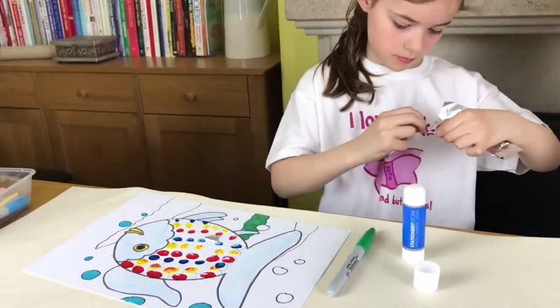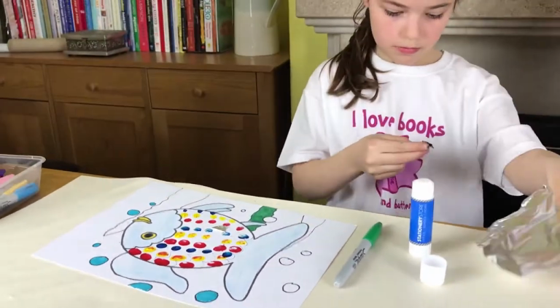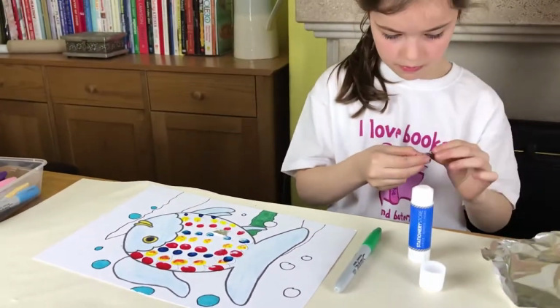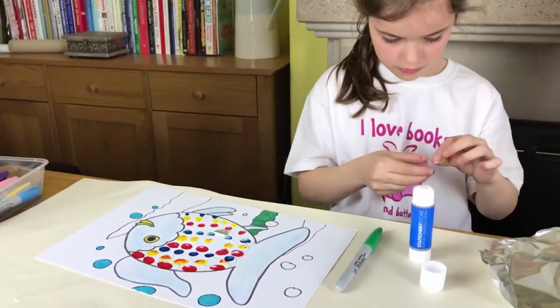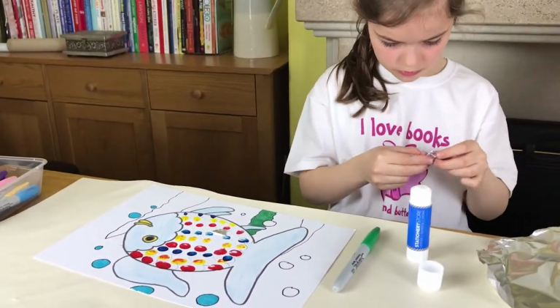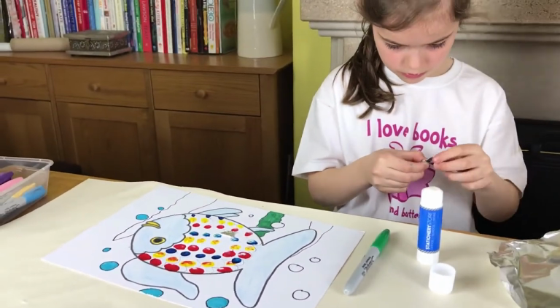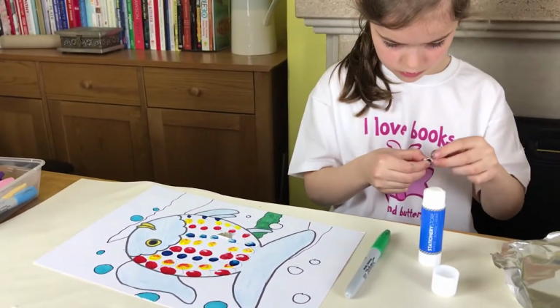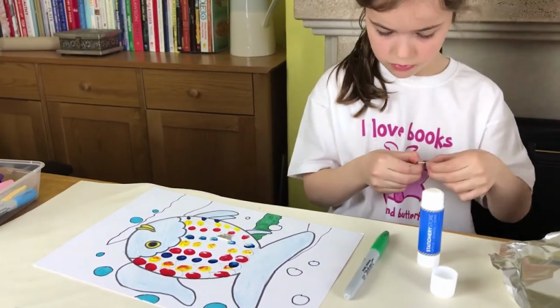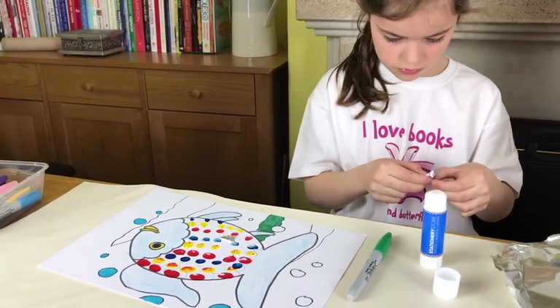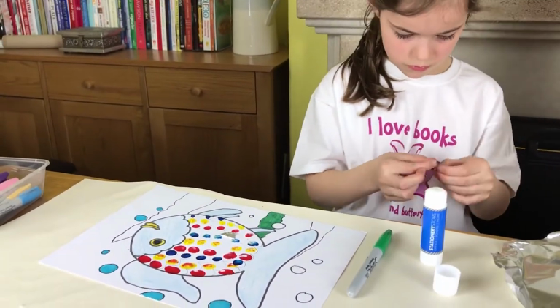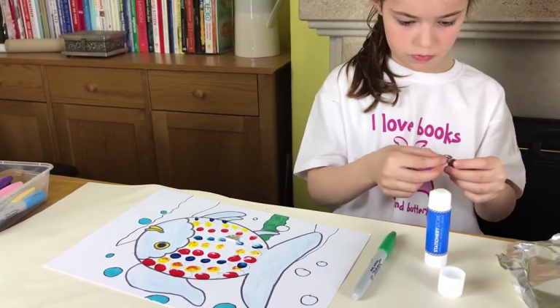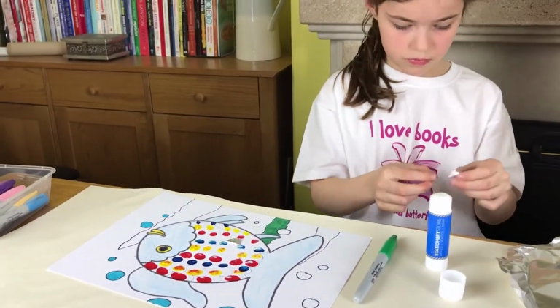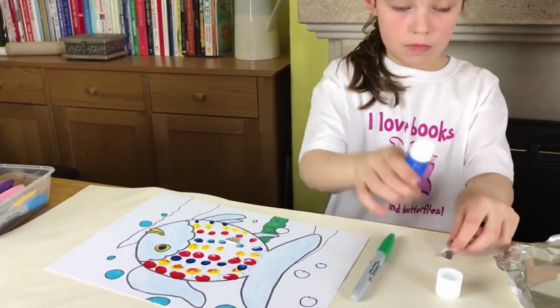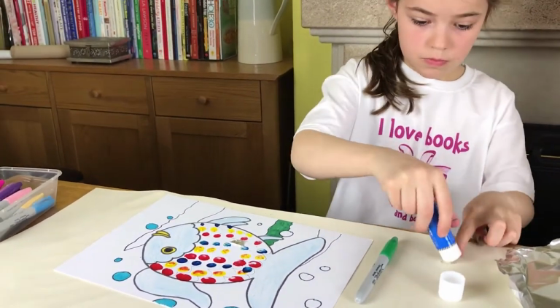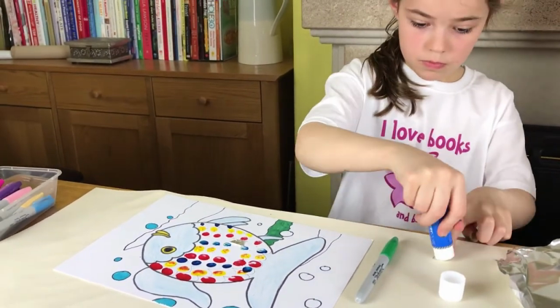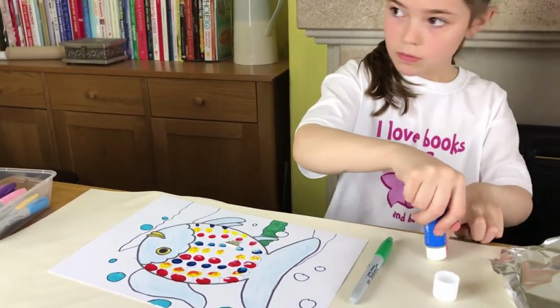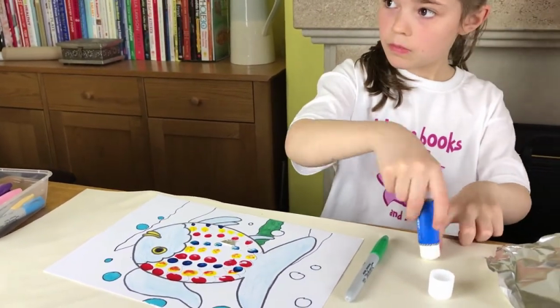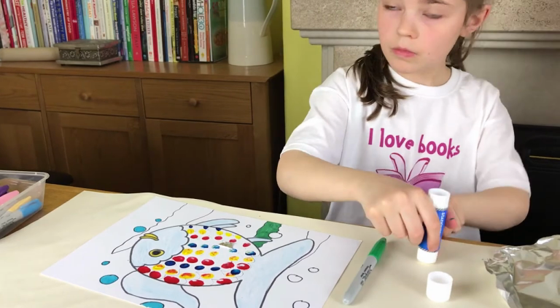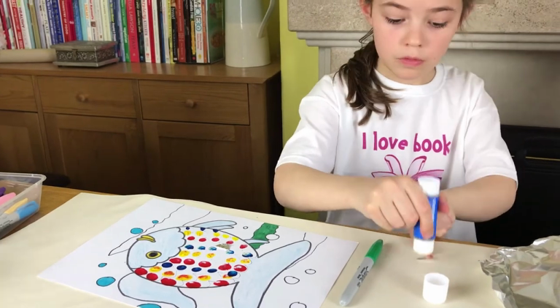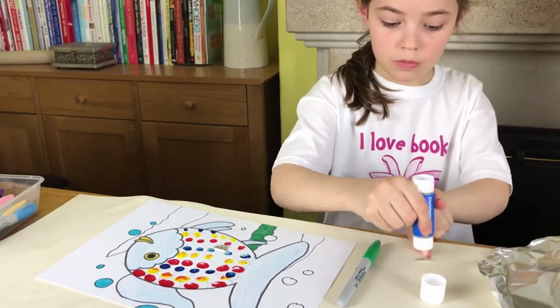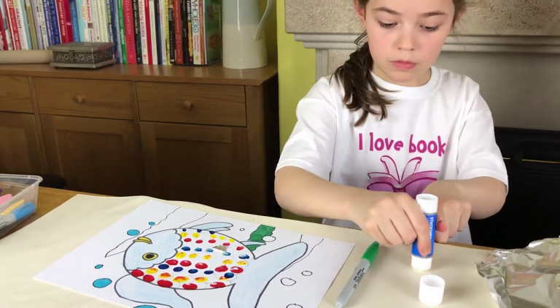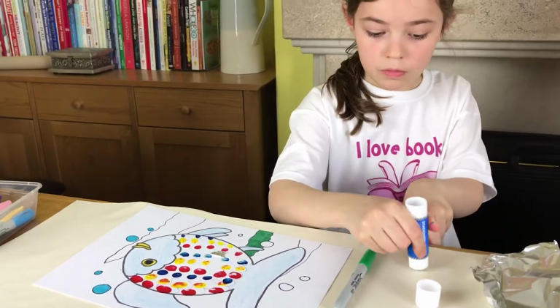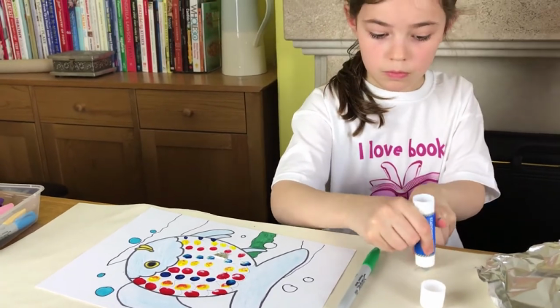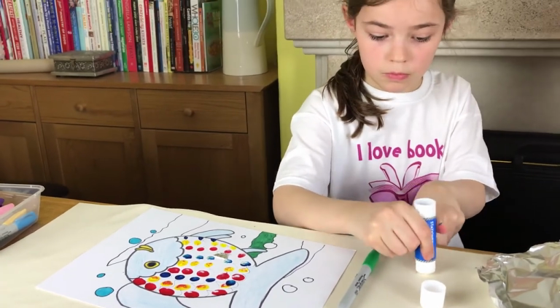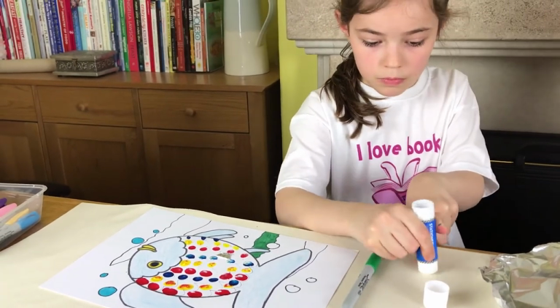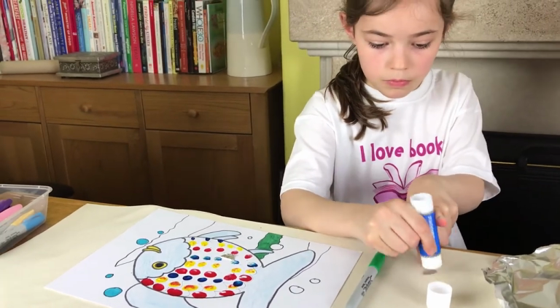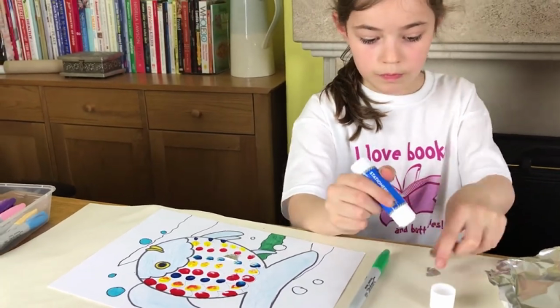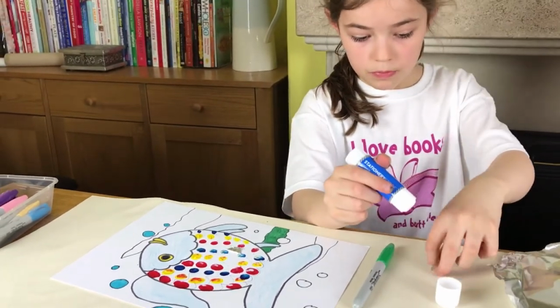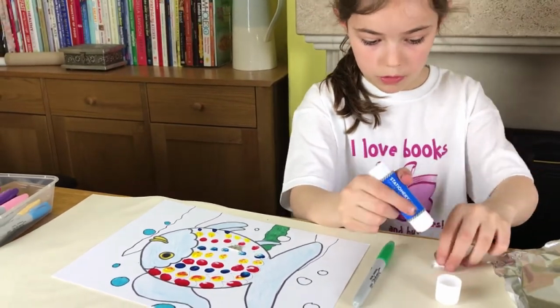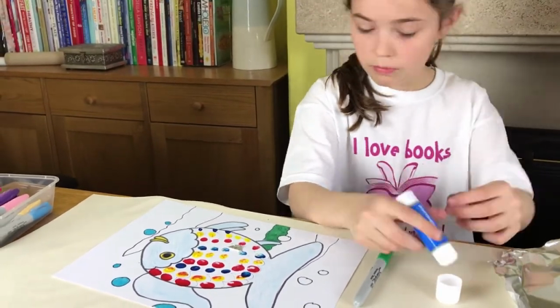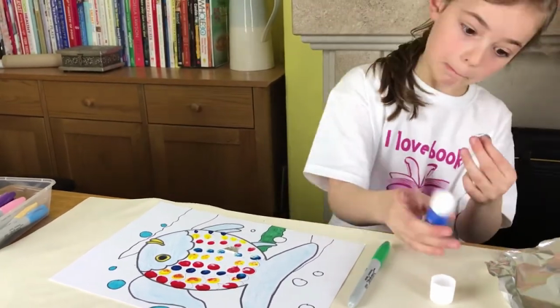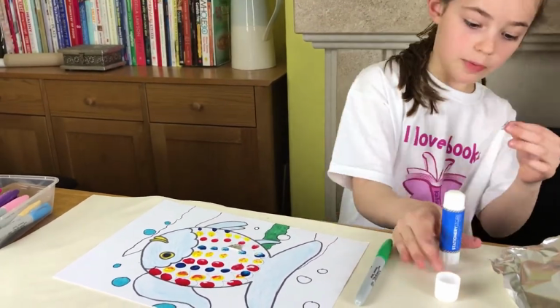Encourage the children to decorate the paper around the fish, where the water would be, as Eliza has done here.